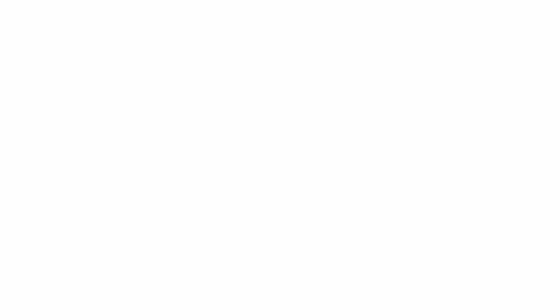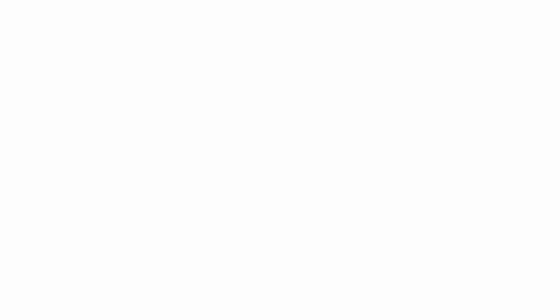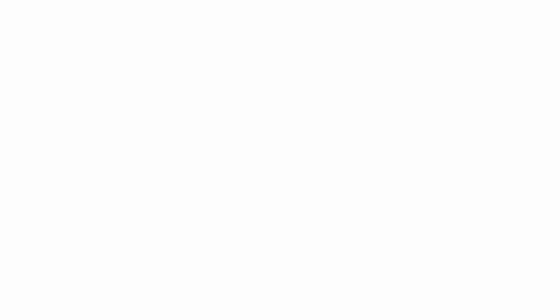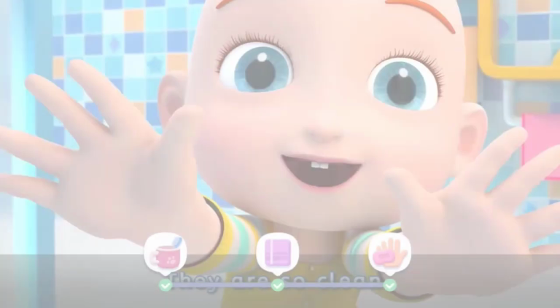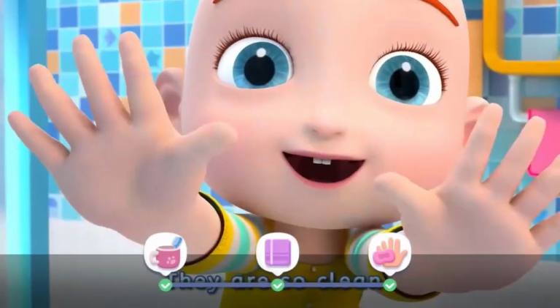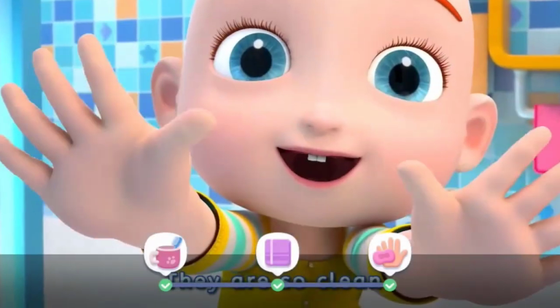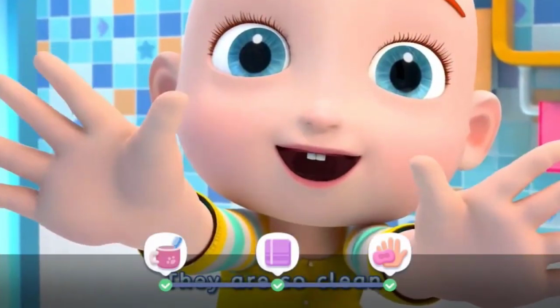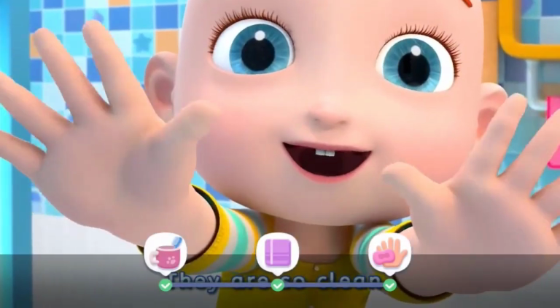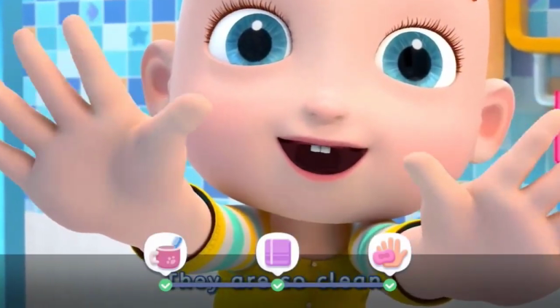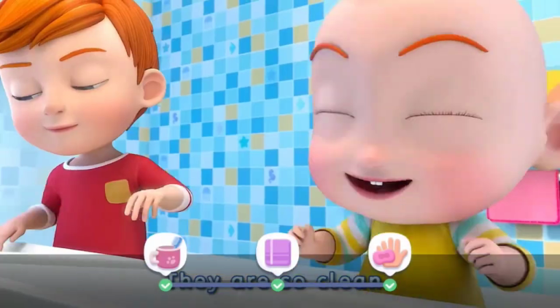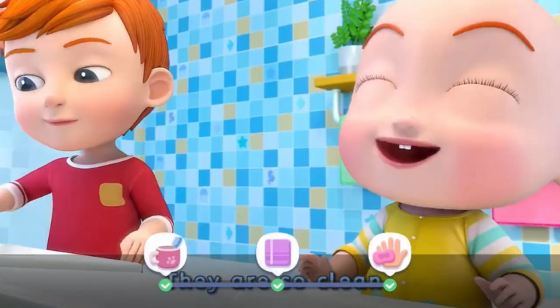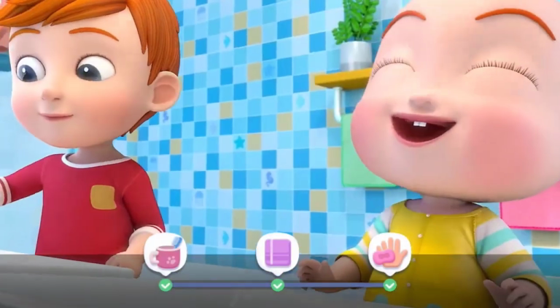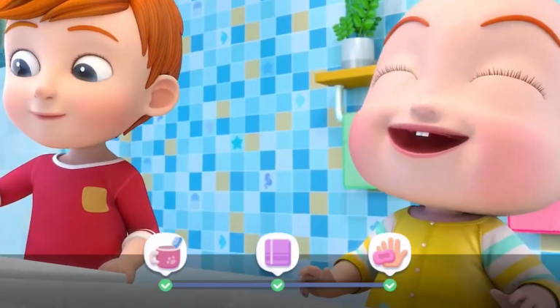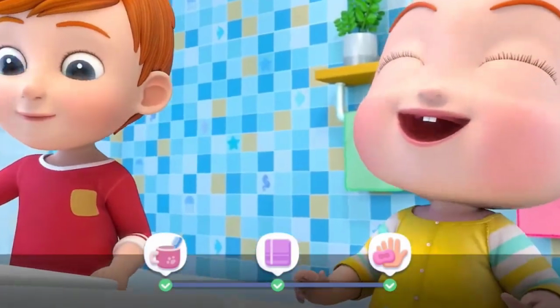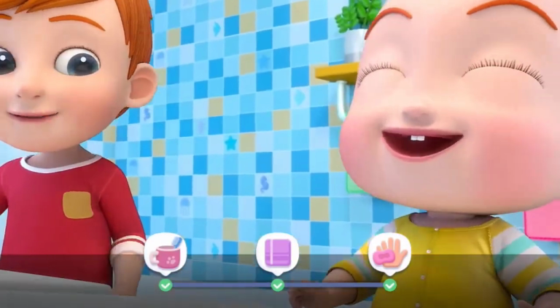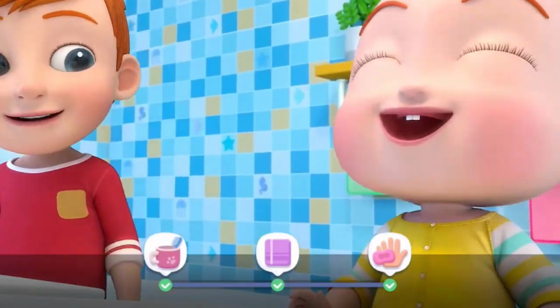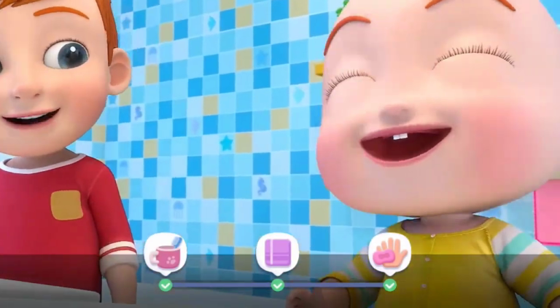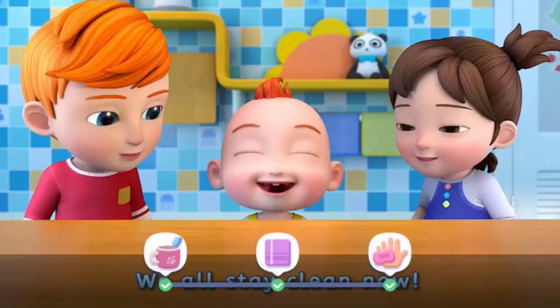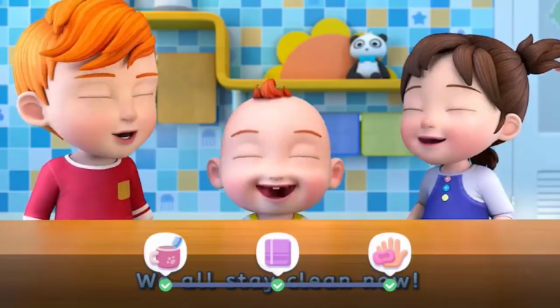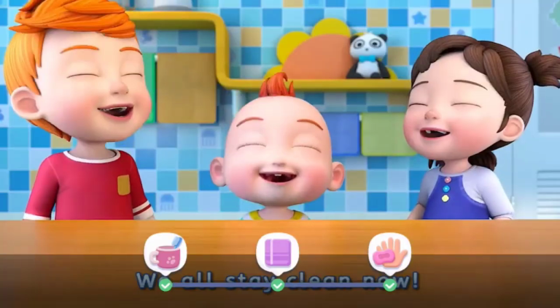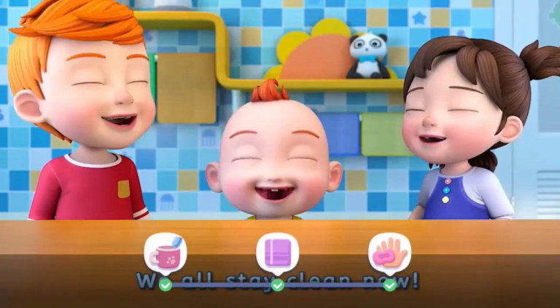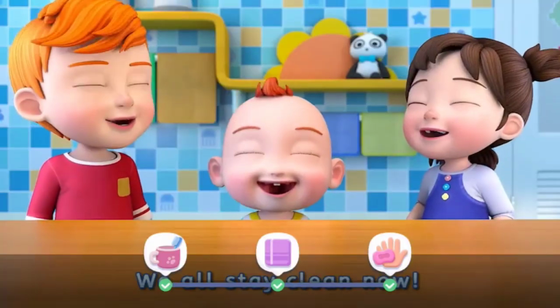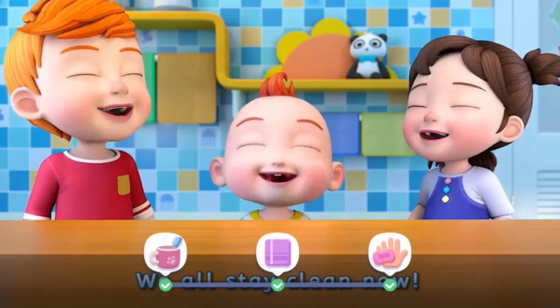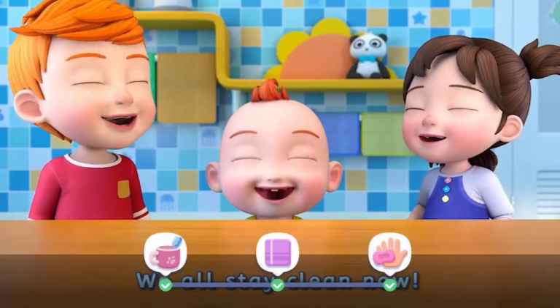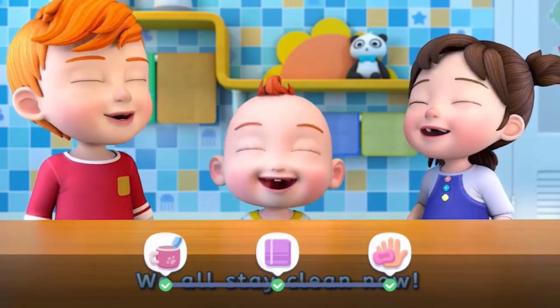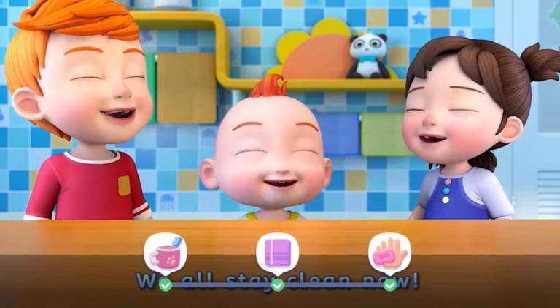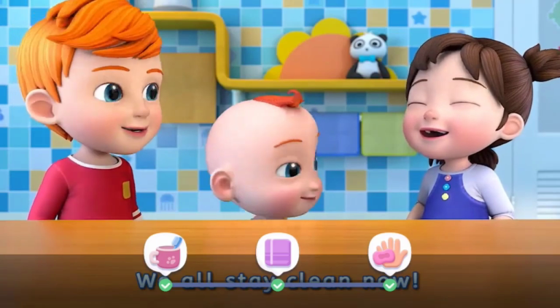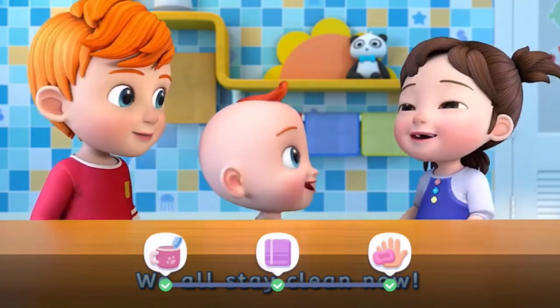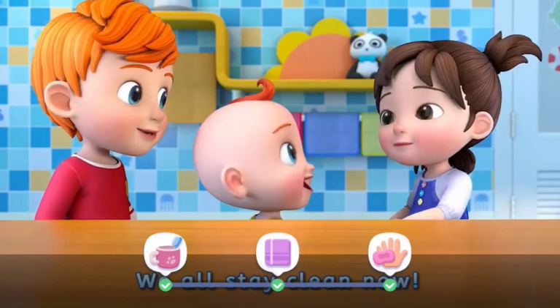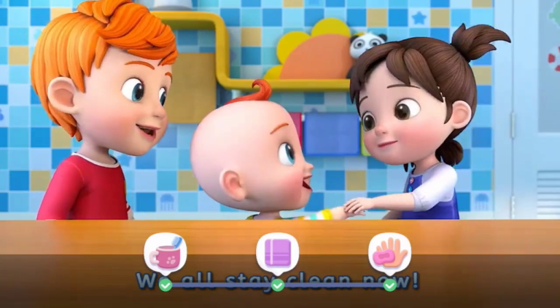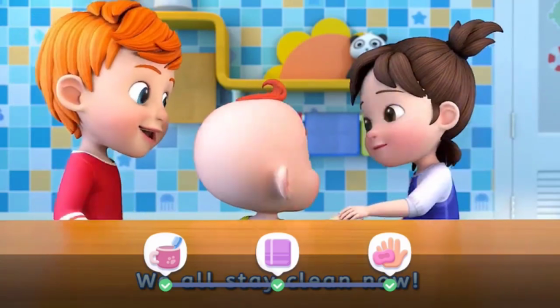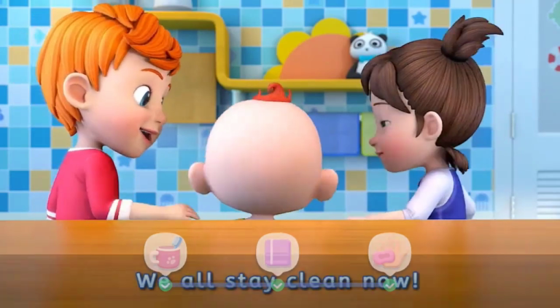They are so clean. We all stay clean now.